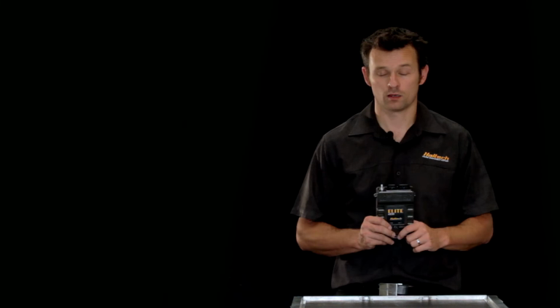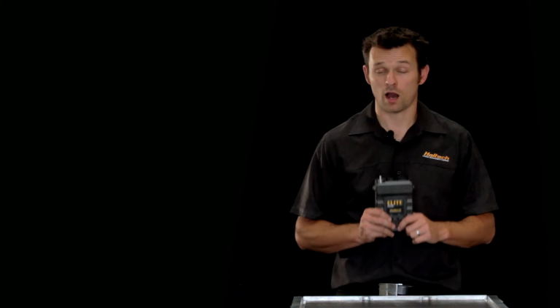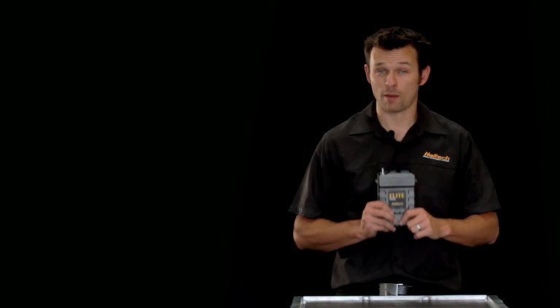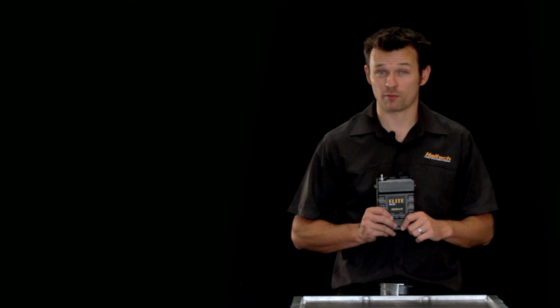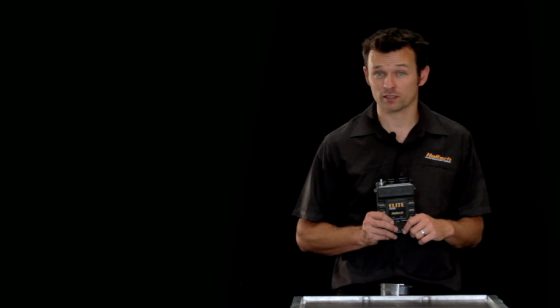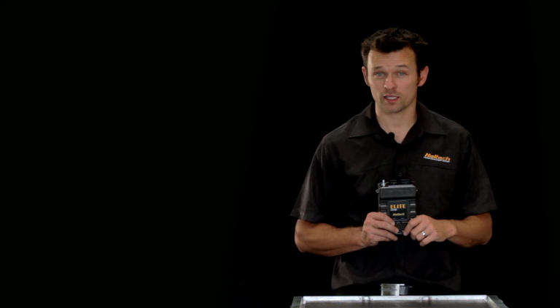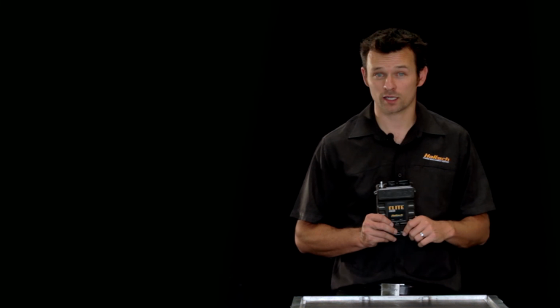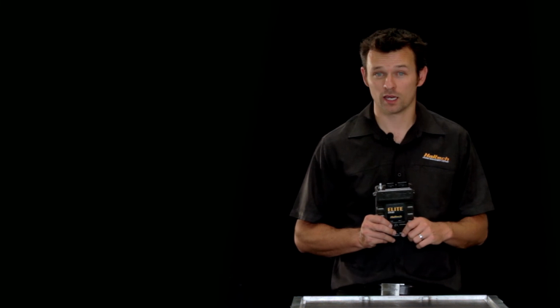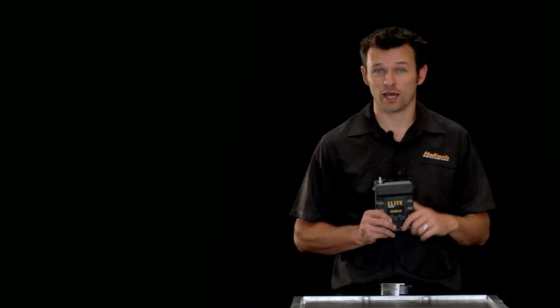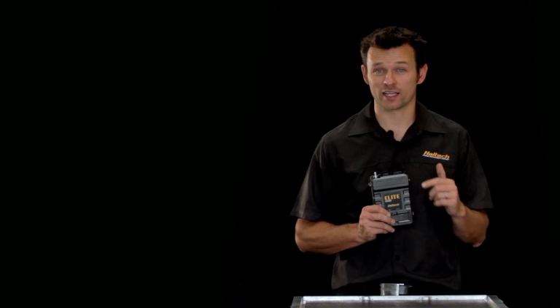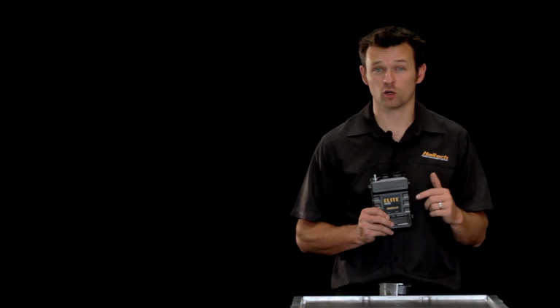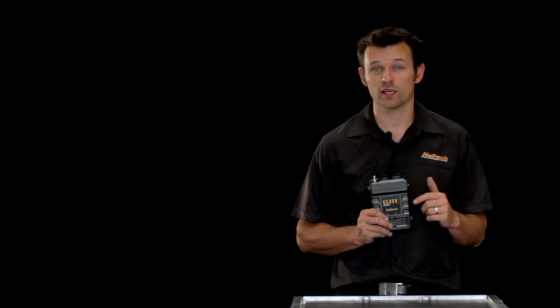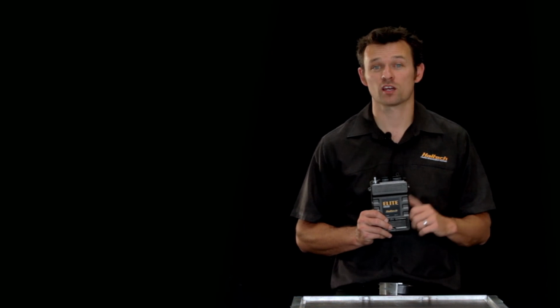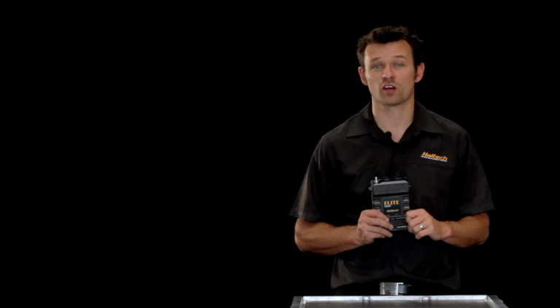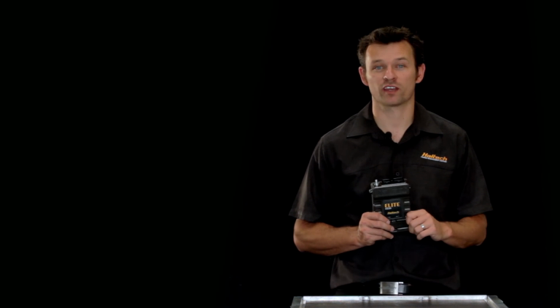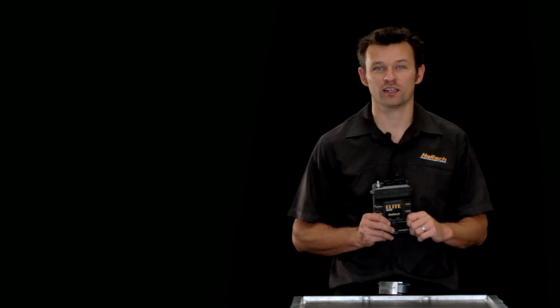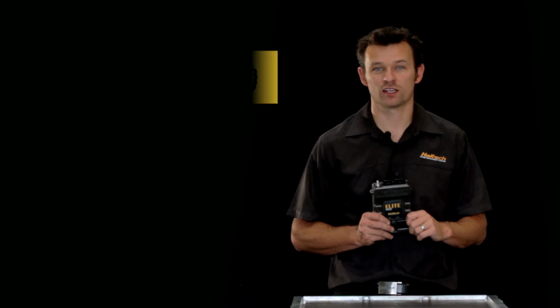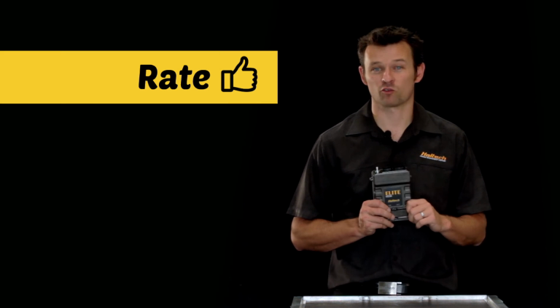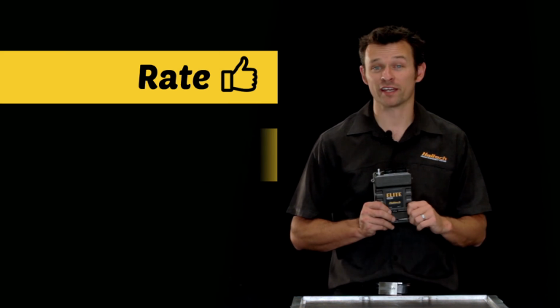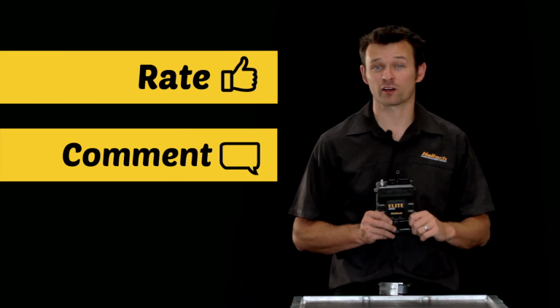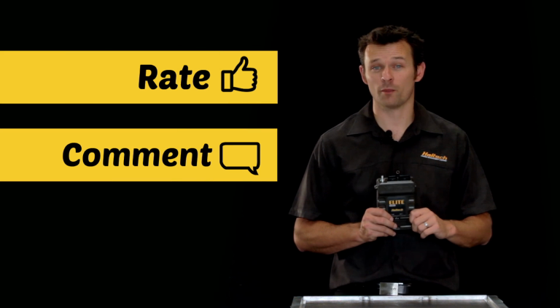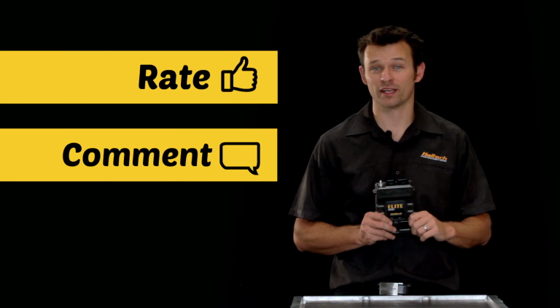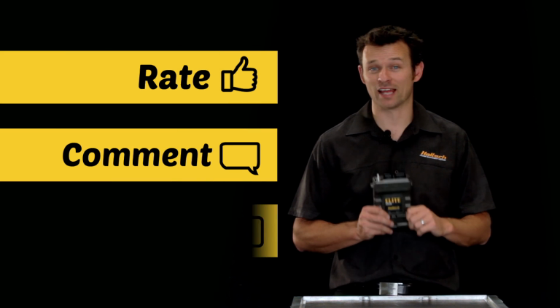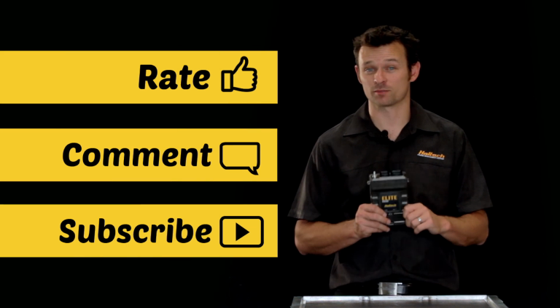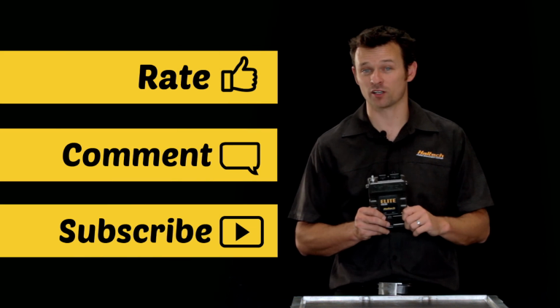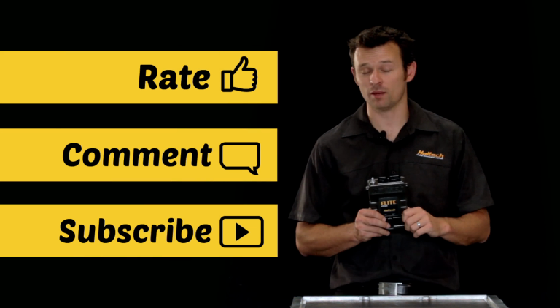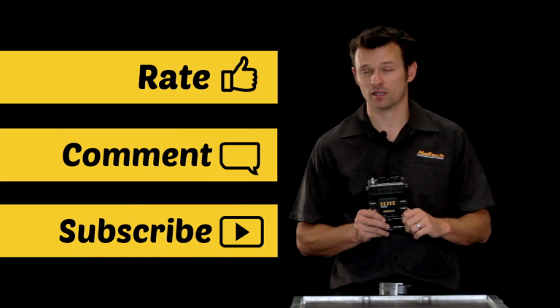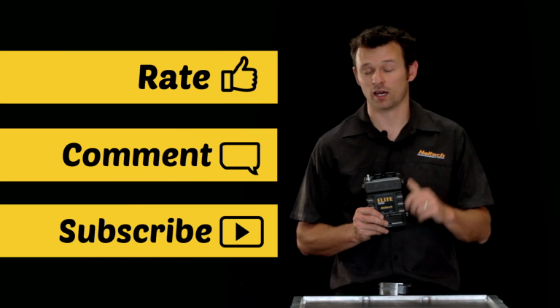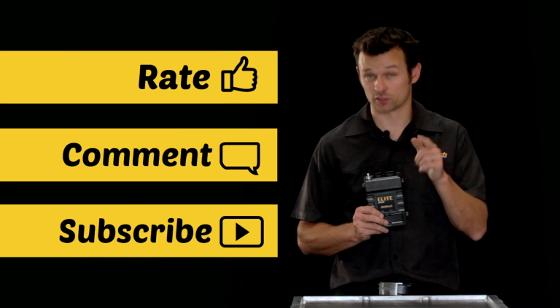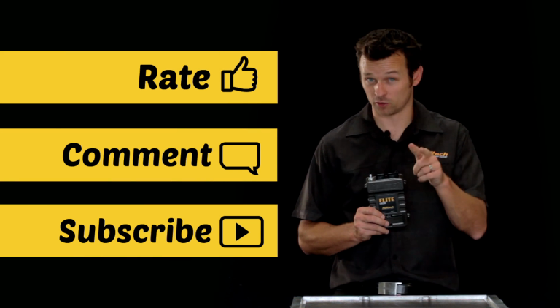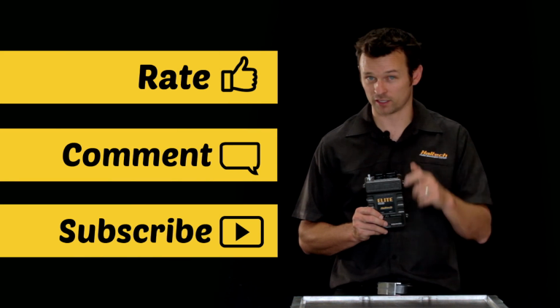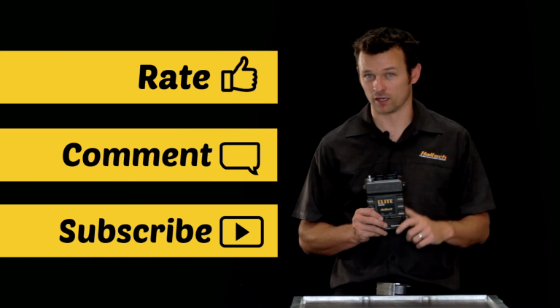I'm Matt from Haltech, and as always, don't forget to rate, comment and subscribe, and I'll see you next time.